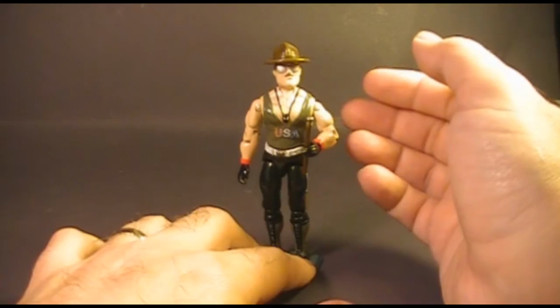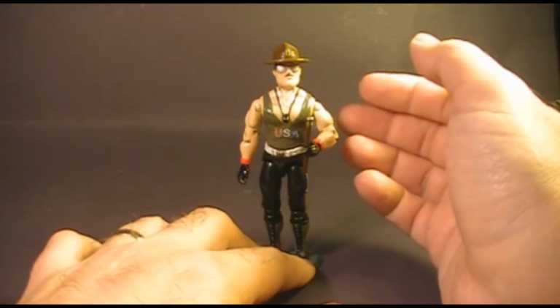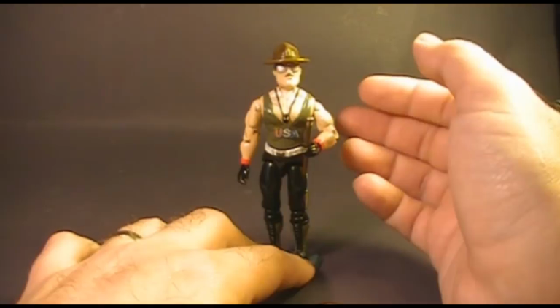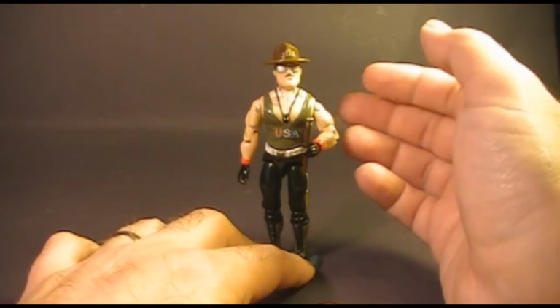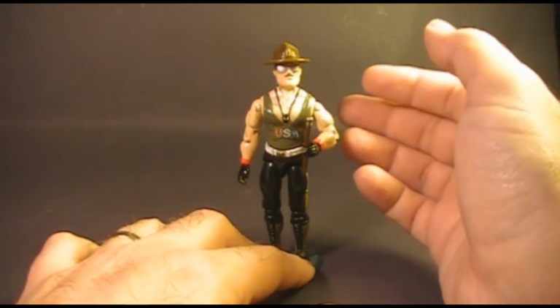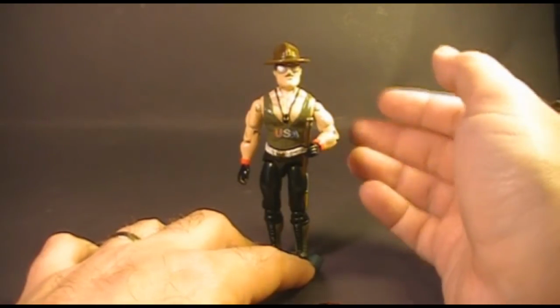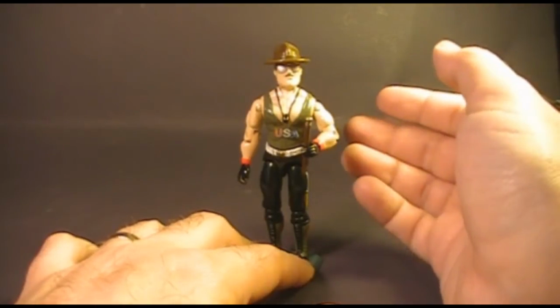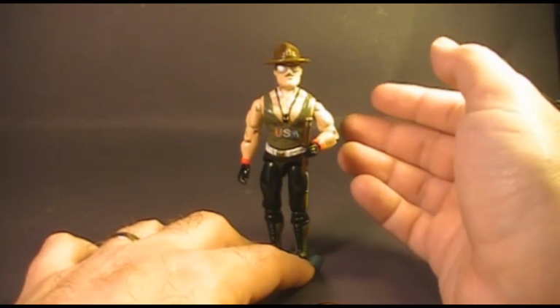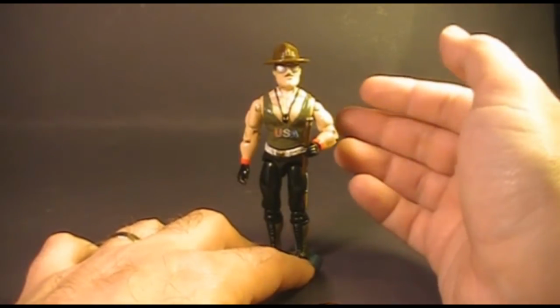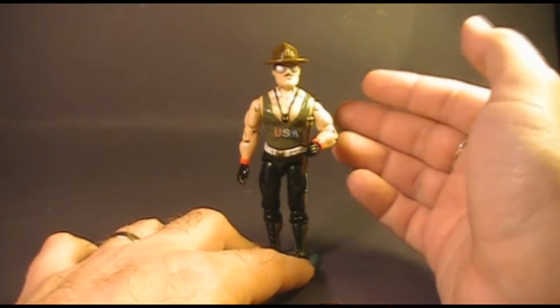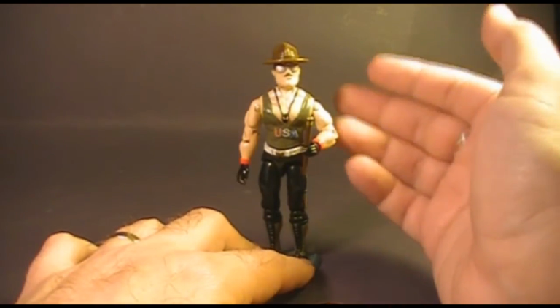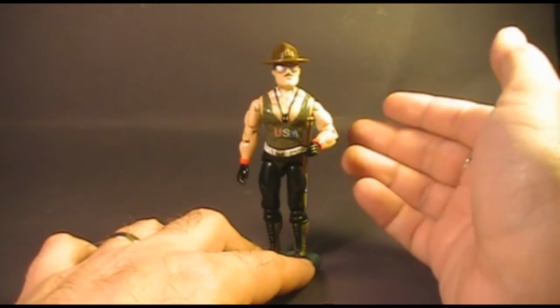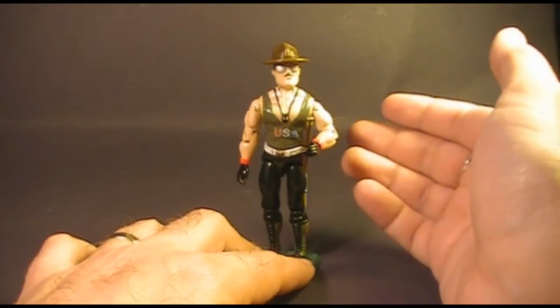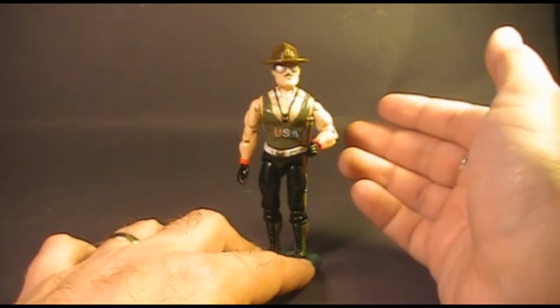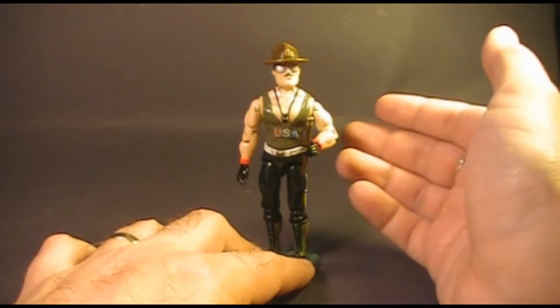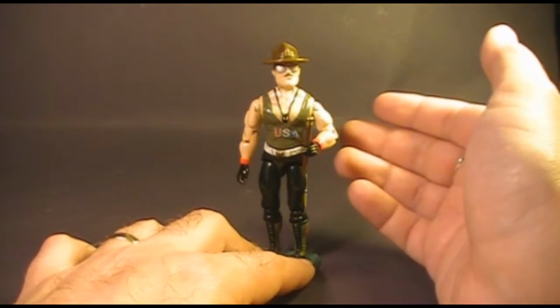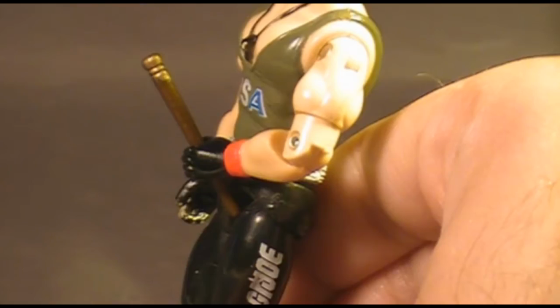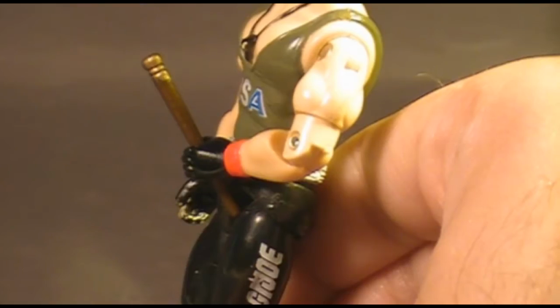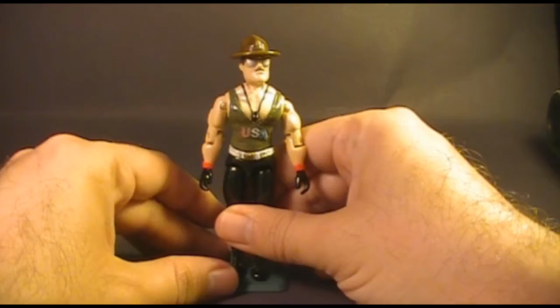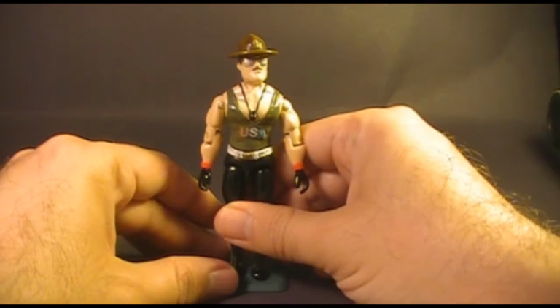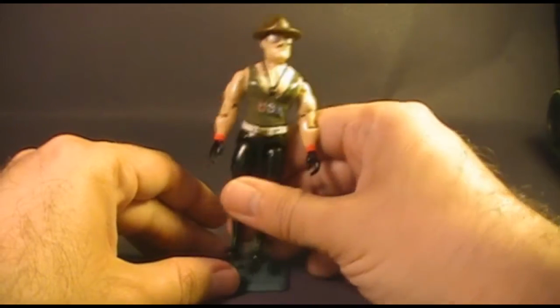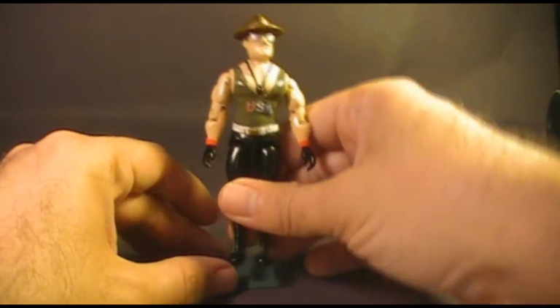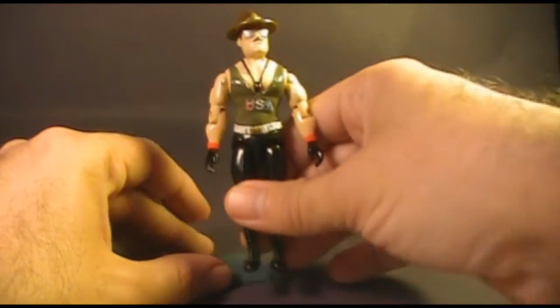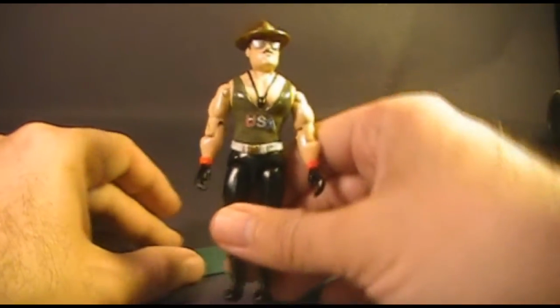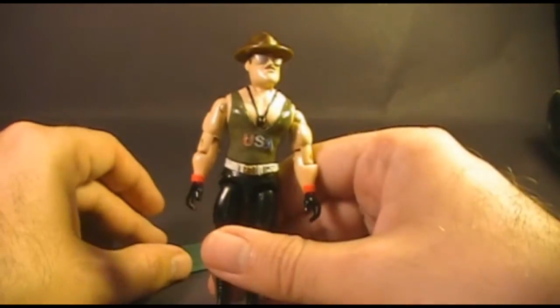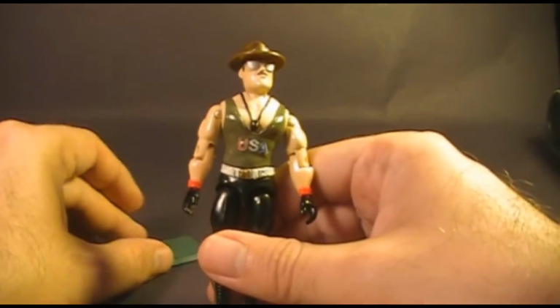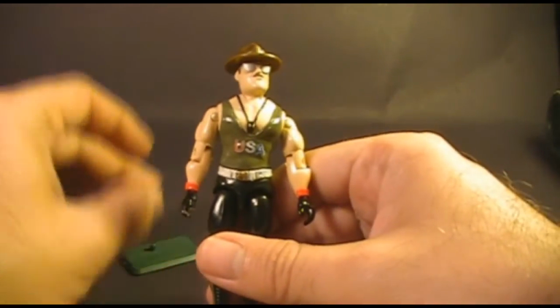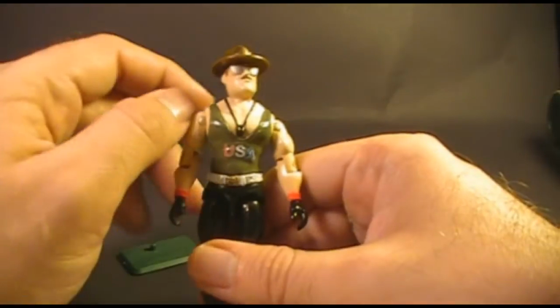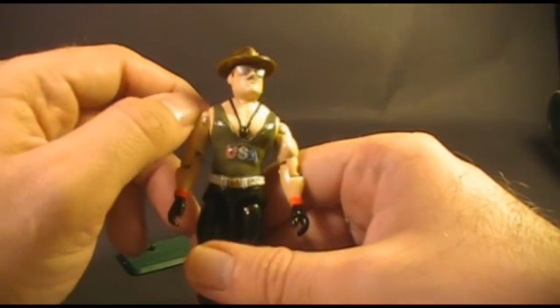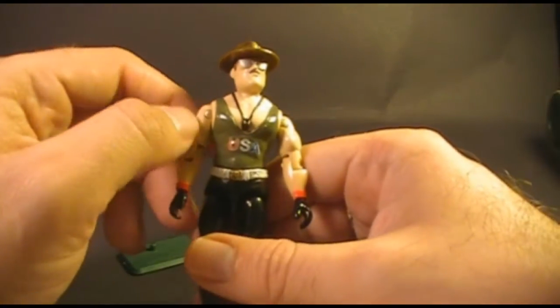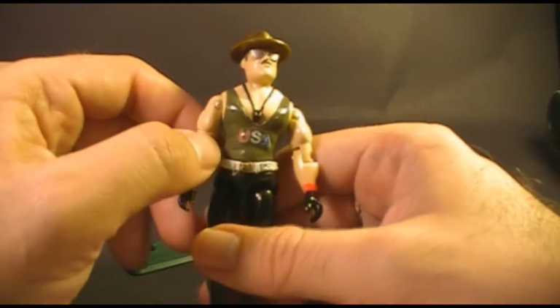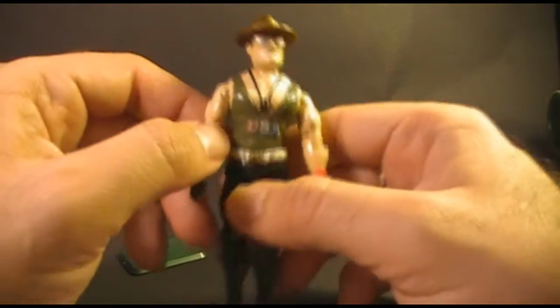The main purpose of the baton is to be a symbol of authority and power, and I don't think it's any coincidence that it is phallic-shaped. Let's take a look at the articulation for Sergeant Slaughter version 1.